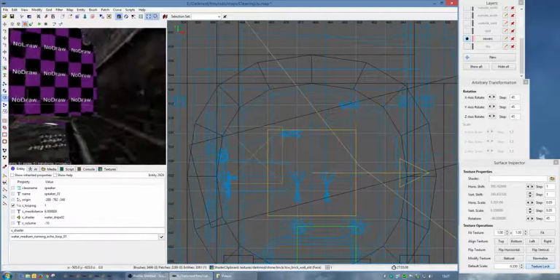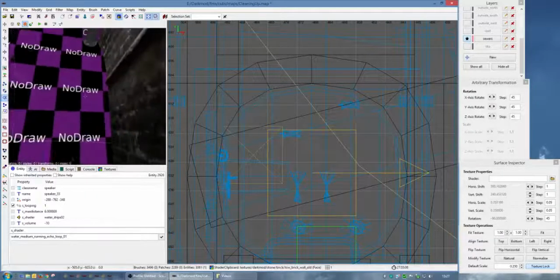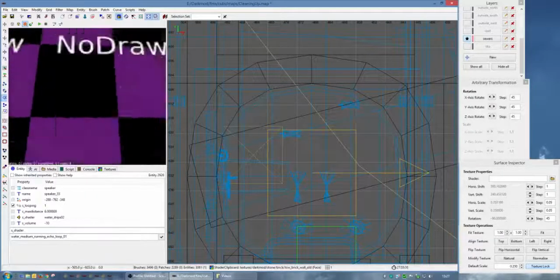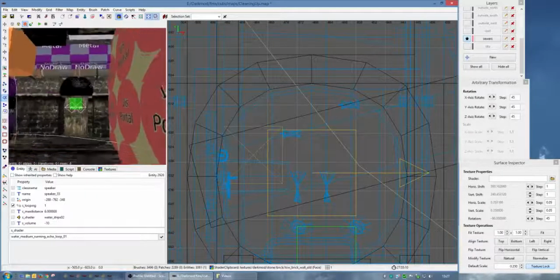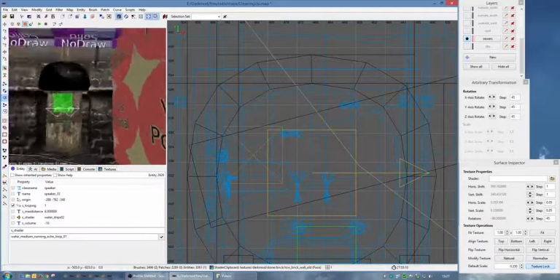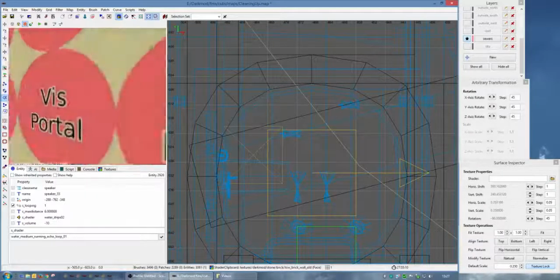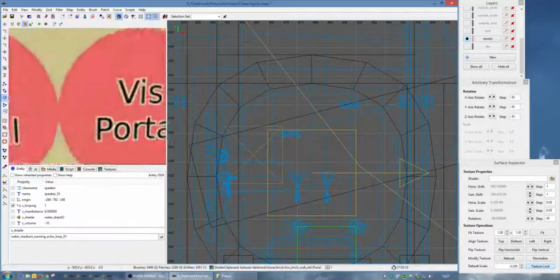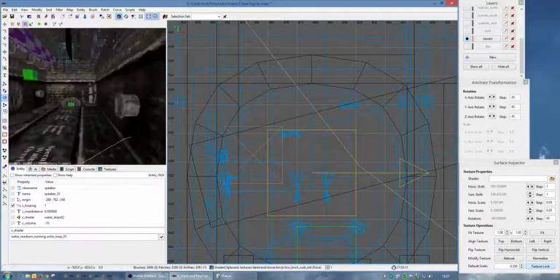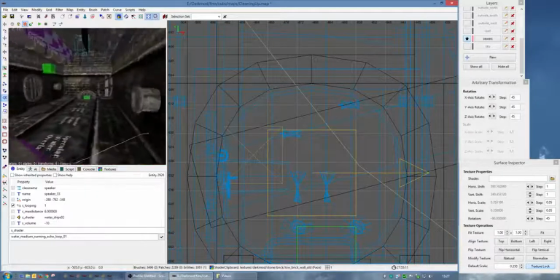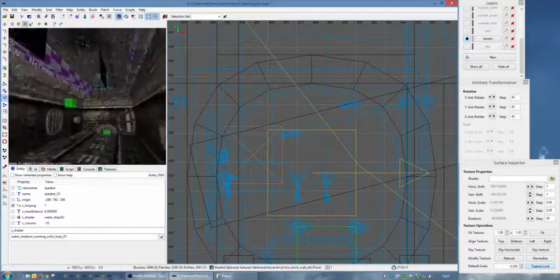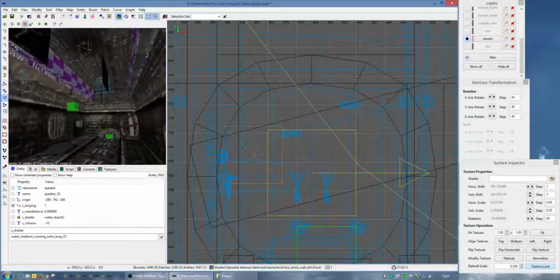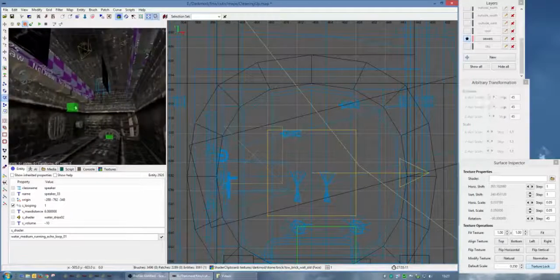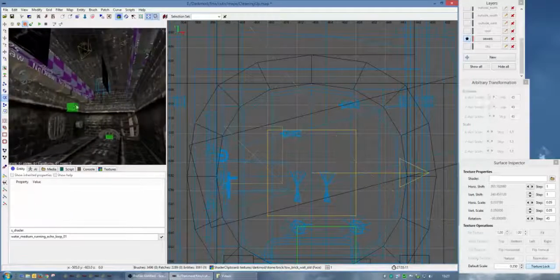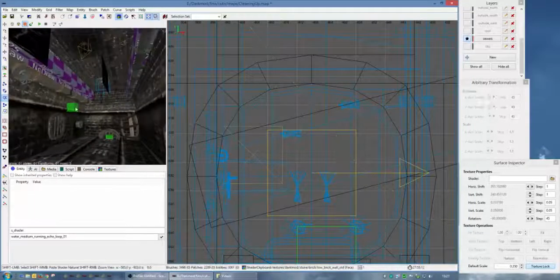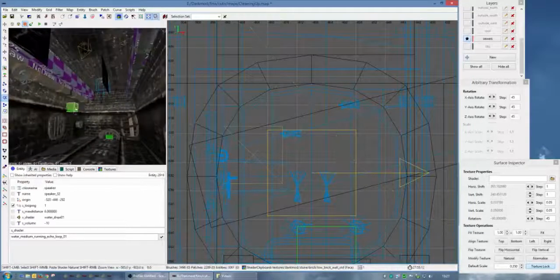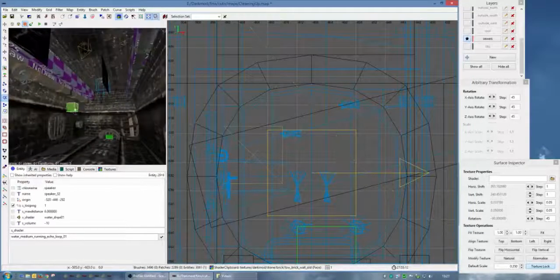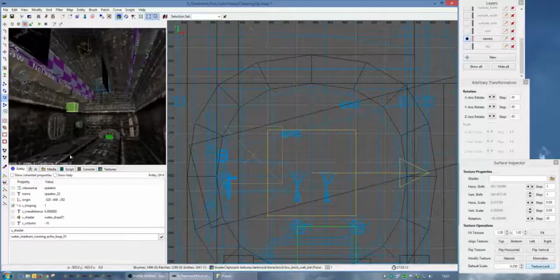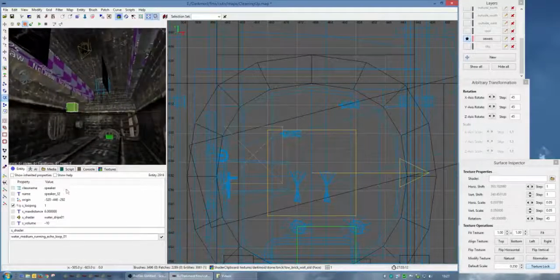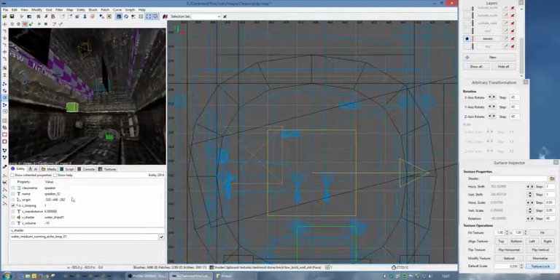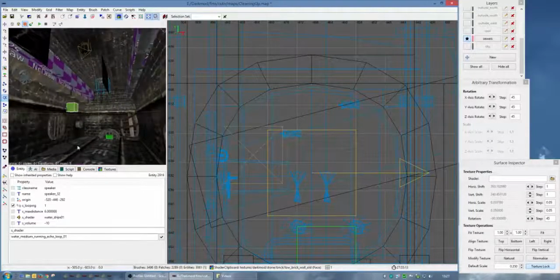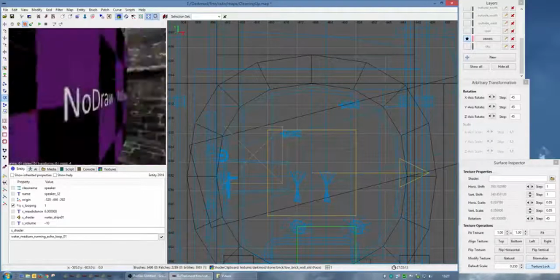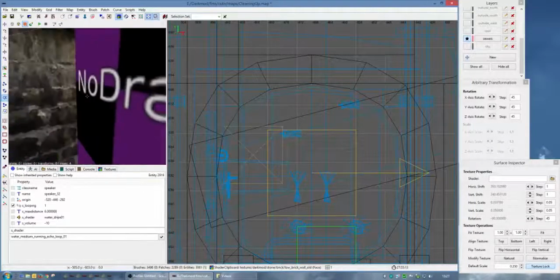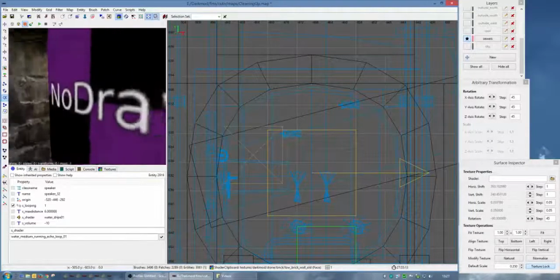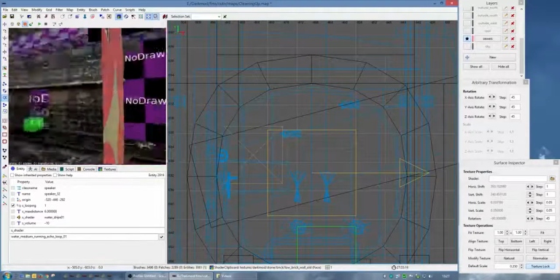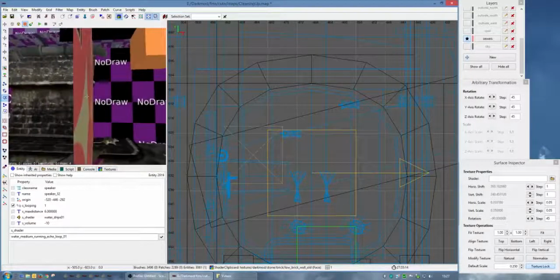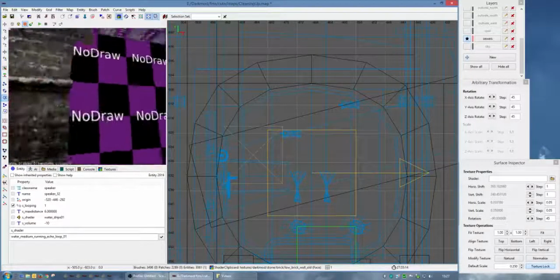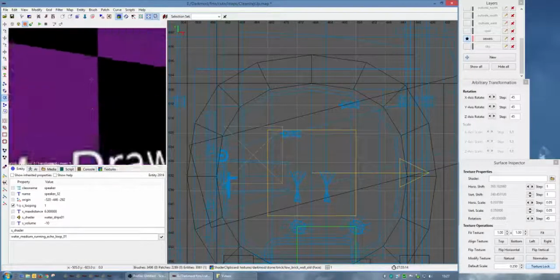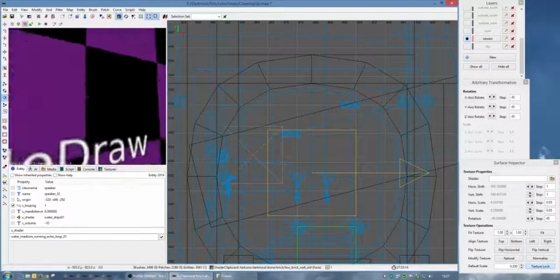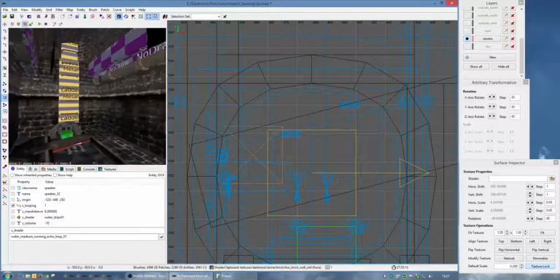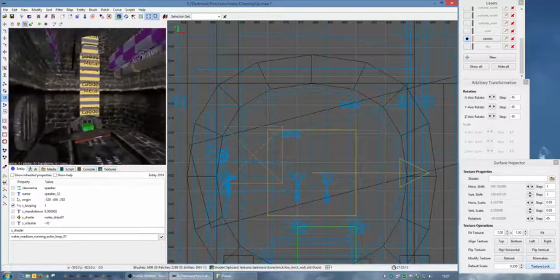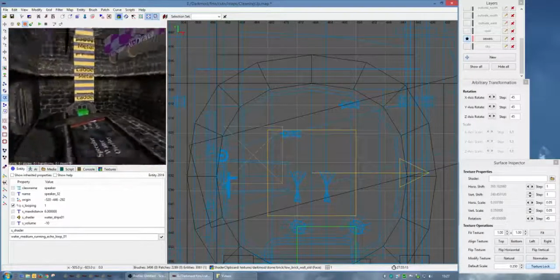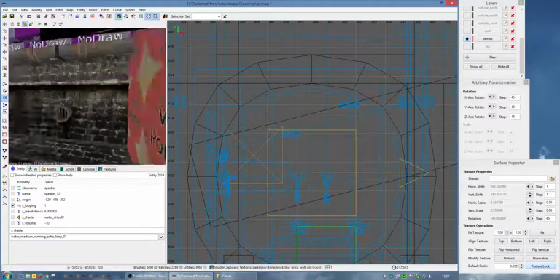So the easiest way to do that is to make them all a single func_static and set them to non-solid.